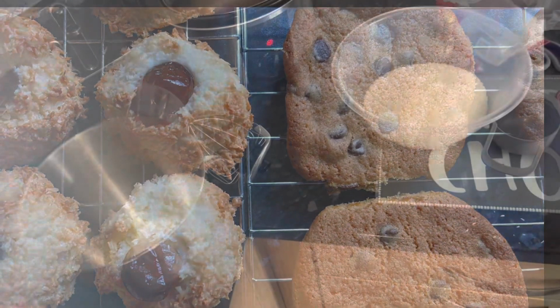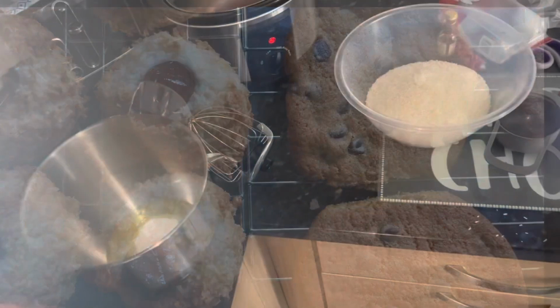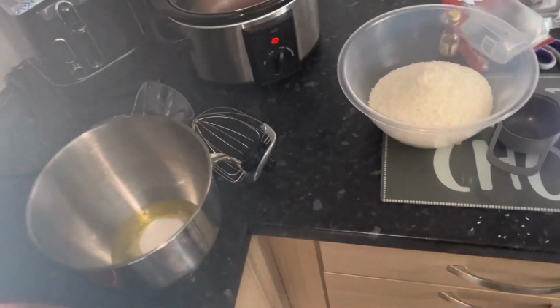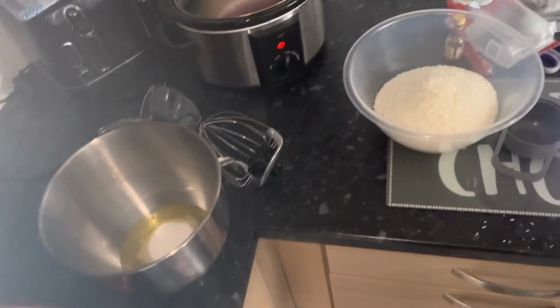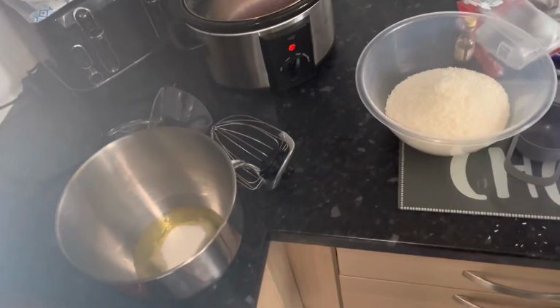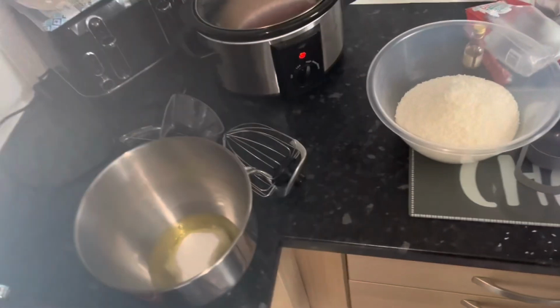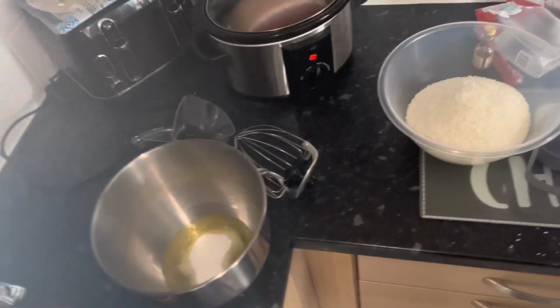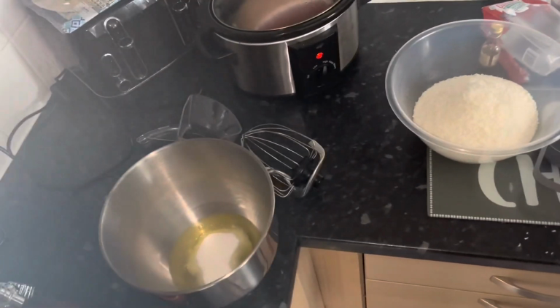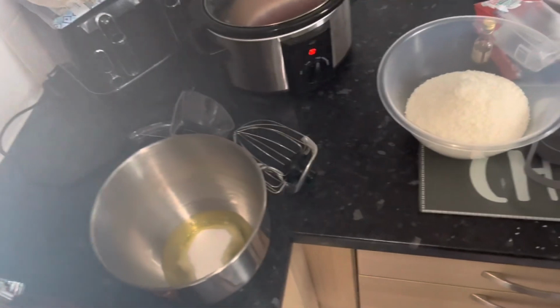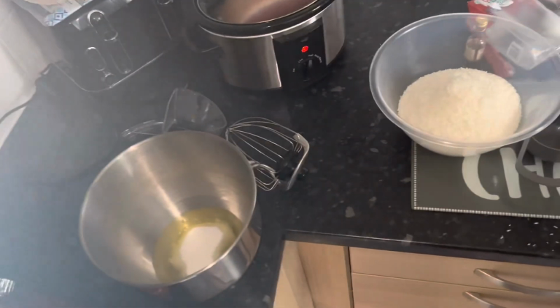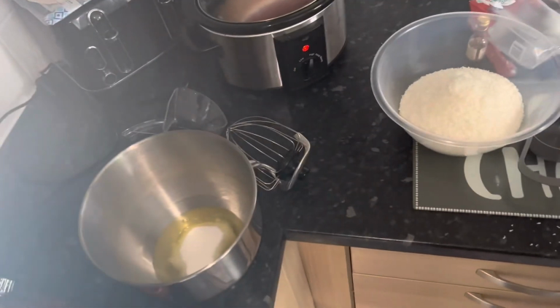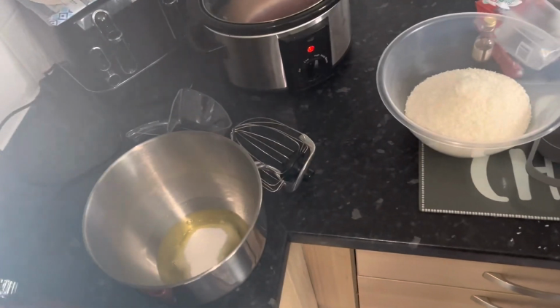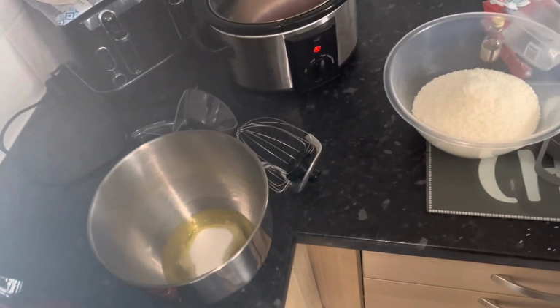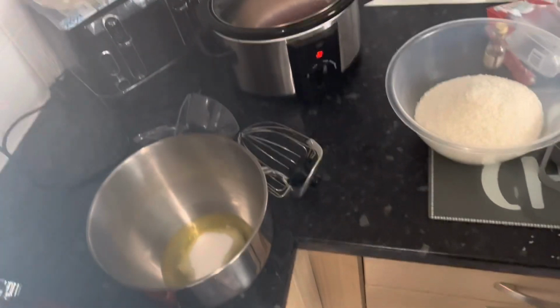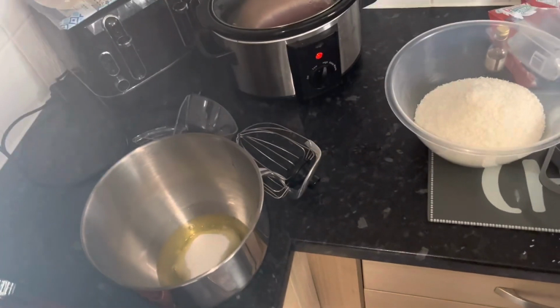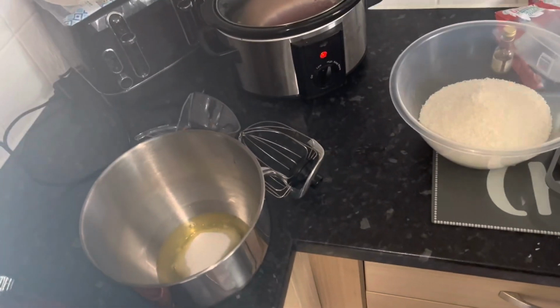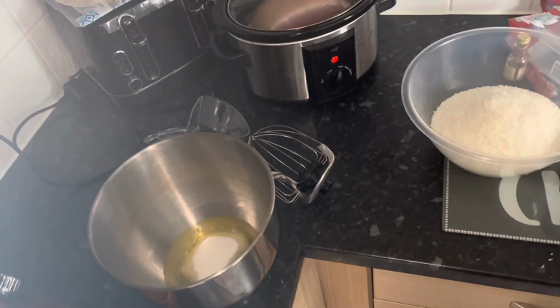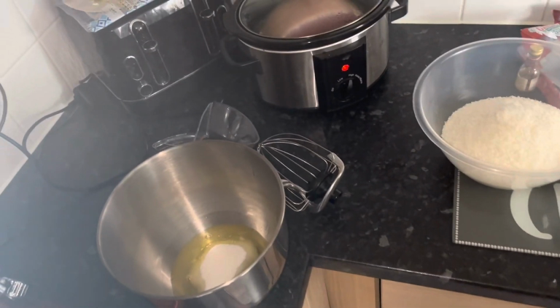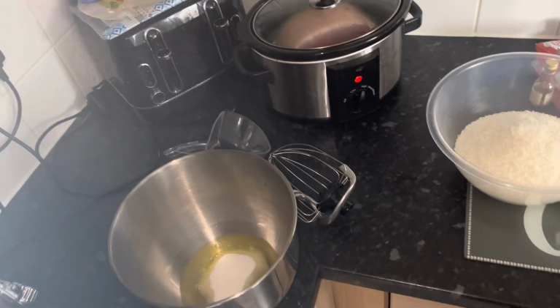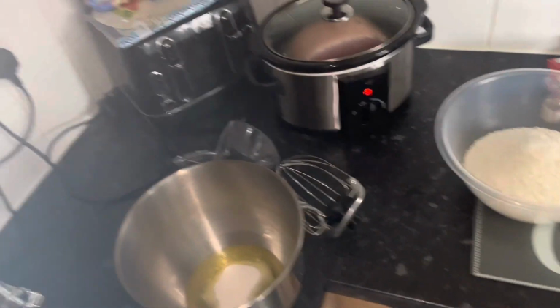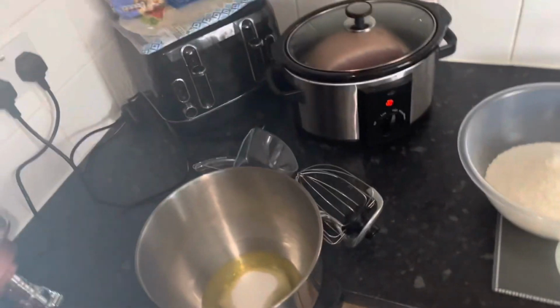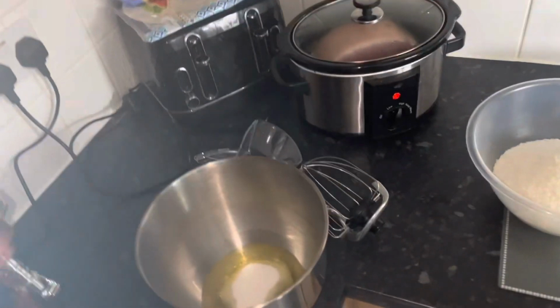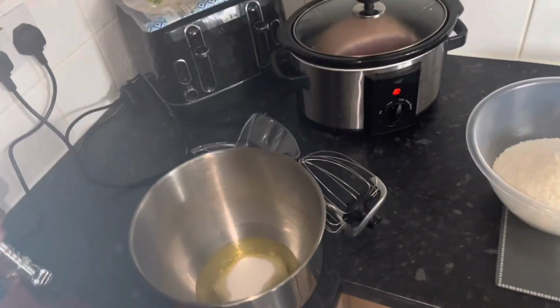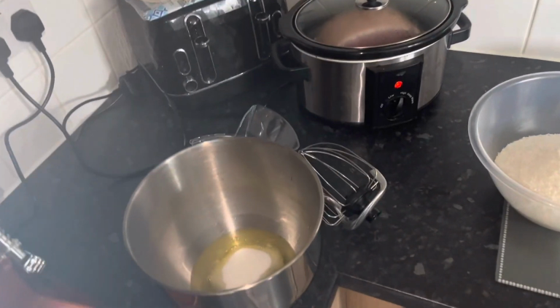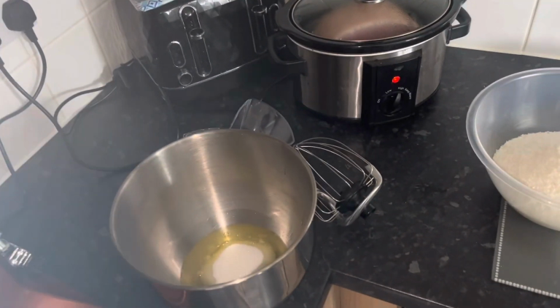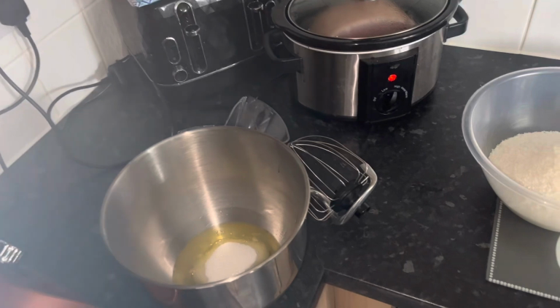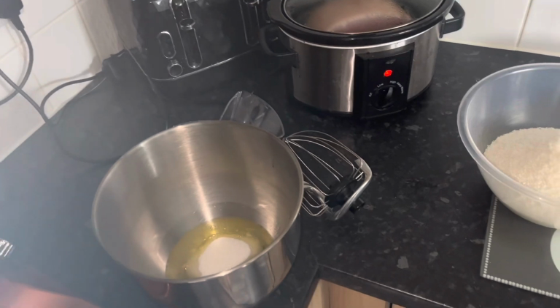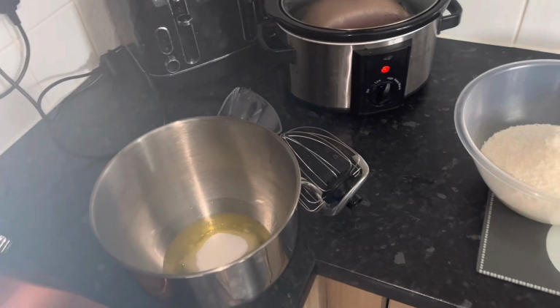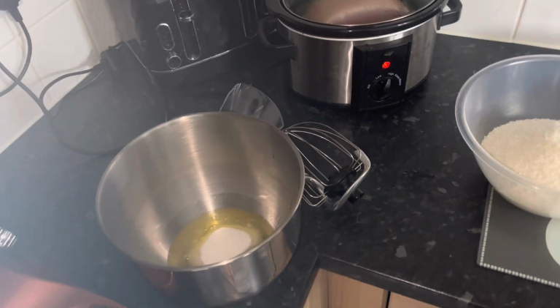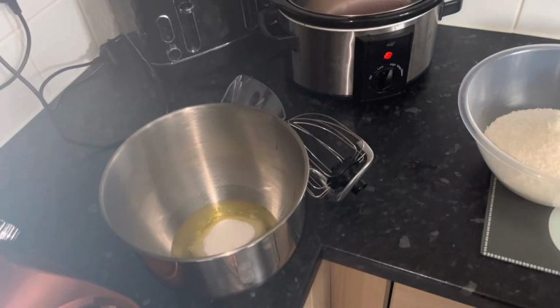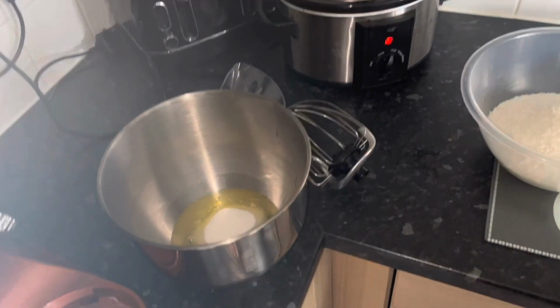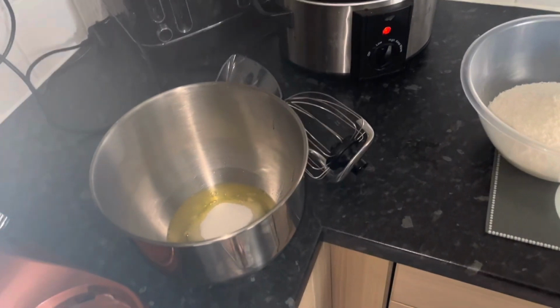Hi, I'm Kelly, welcome back to my channel. Today we're making coconut macaroons. I've never made them before, so this is my first time.